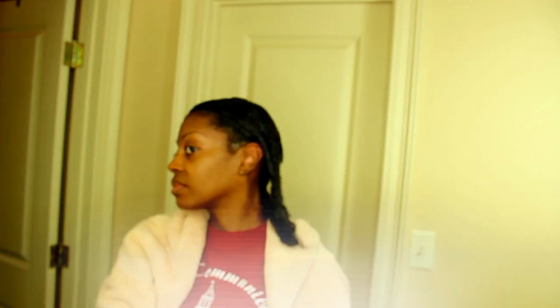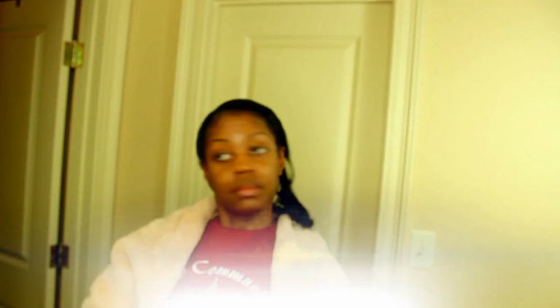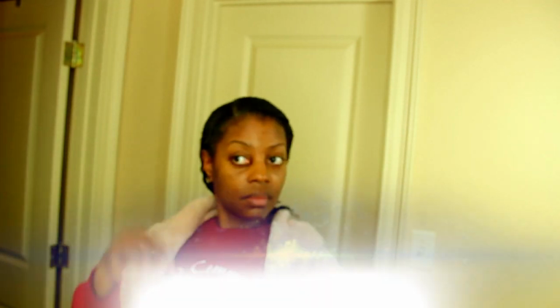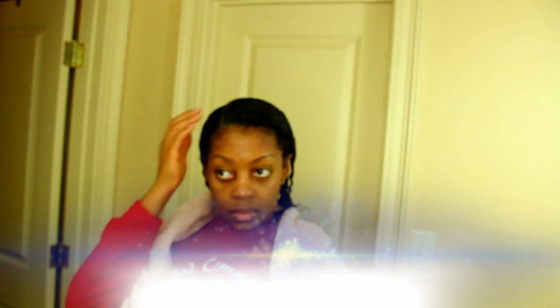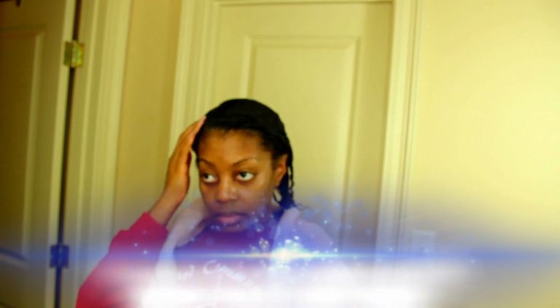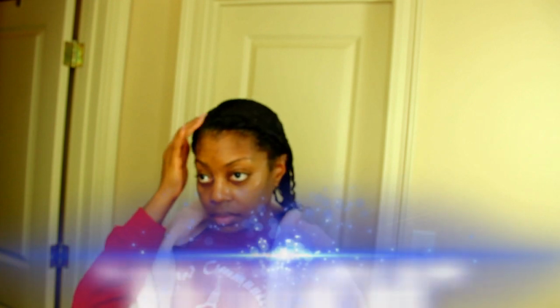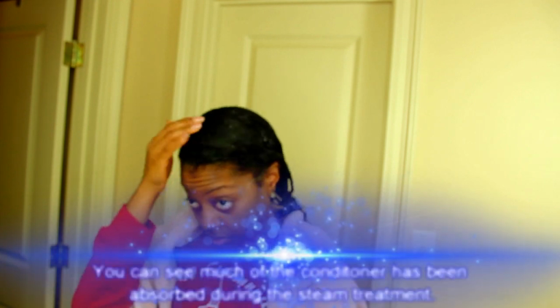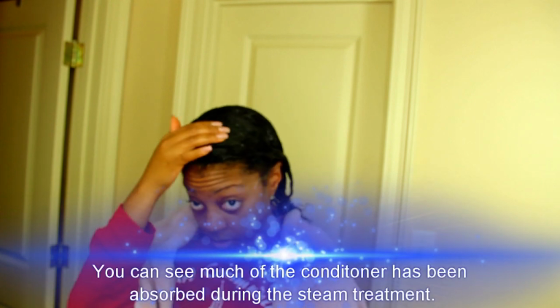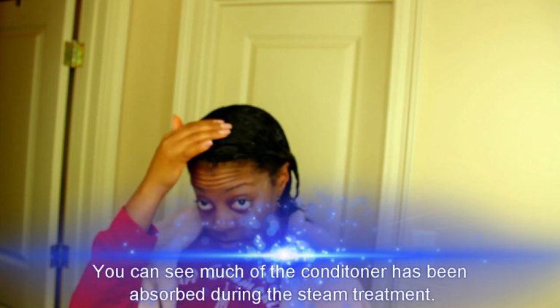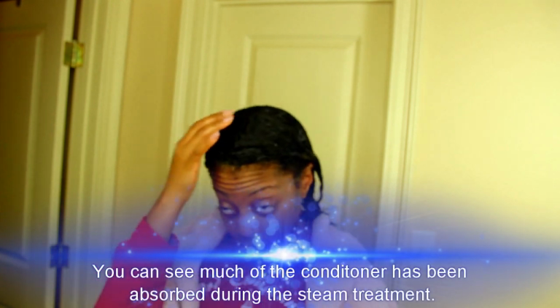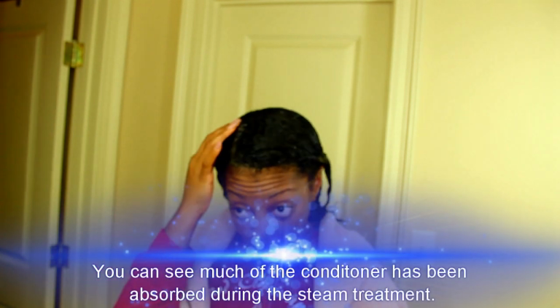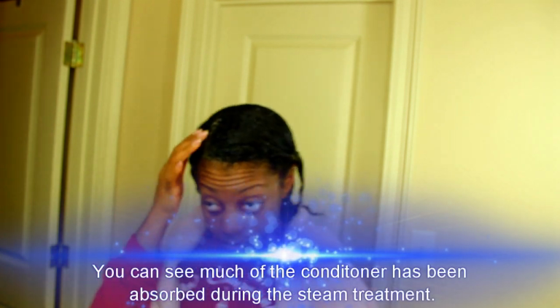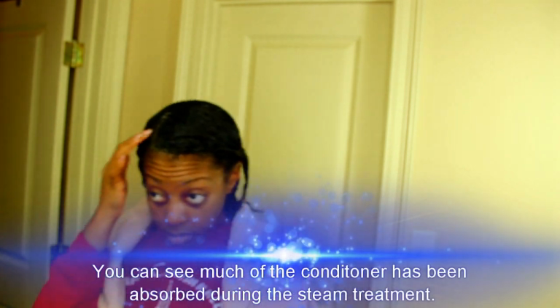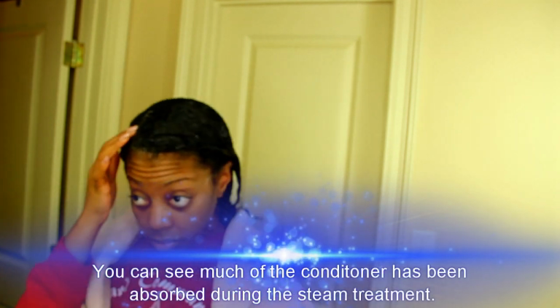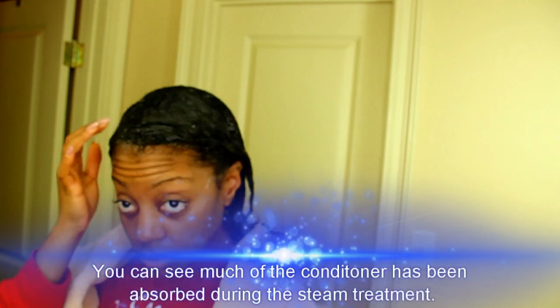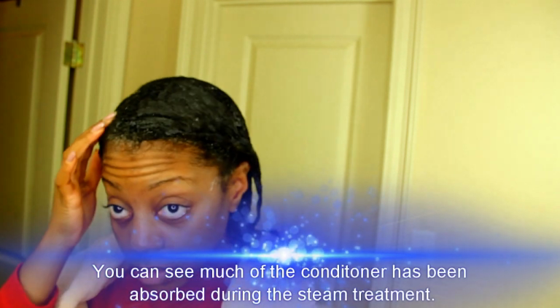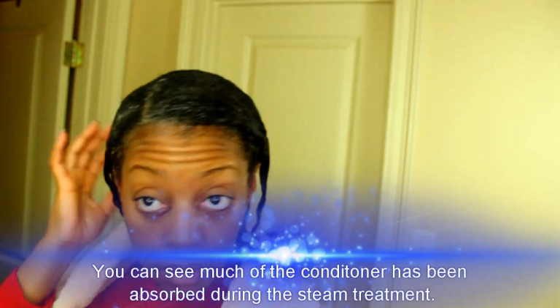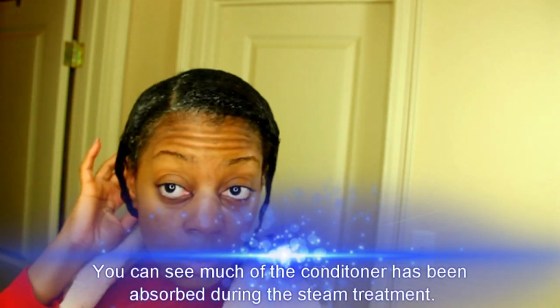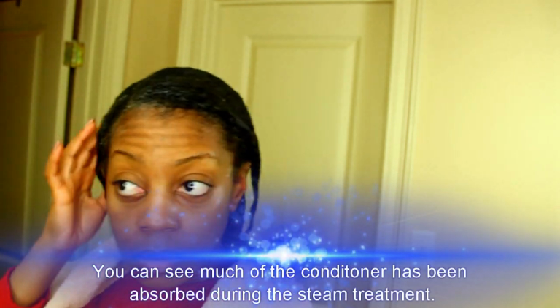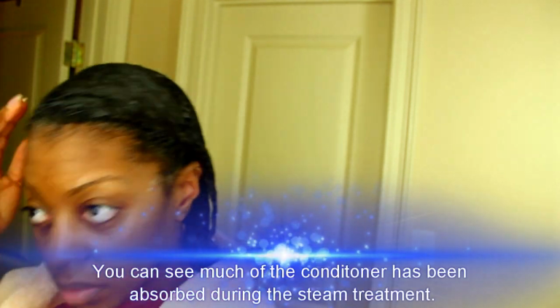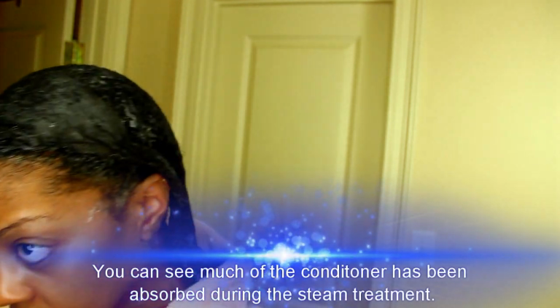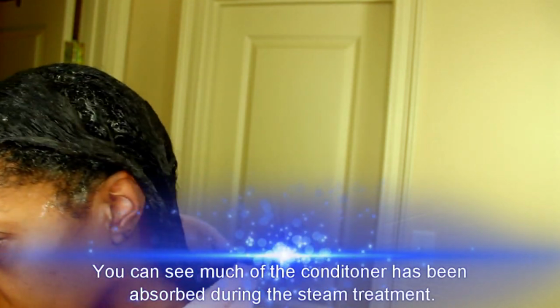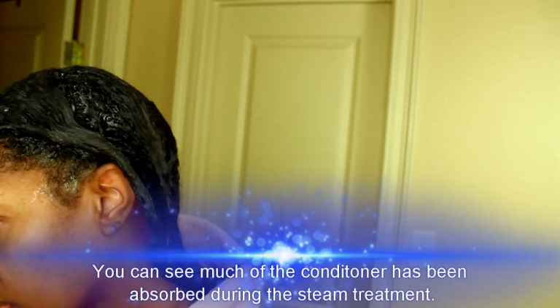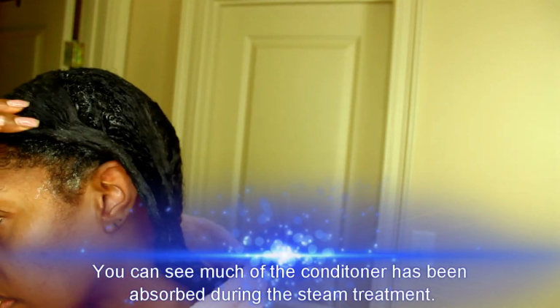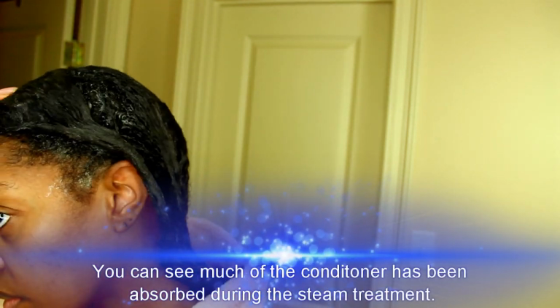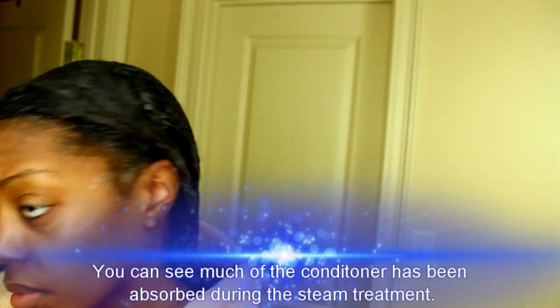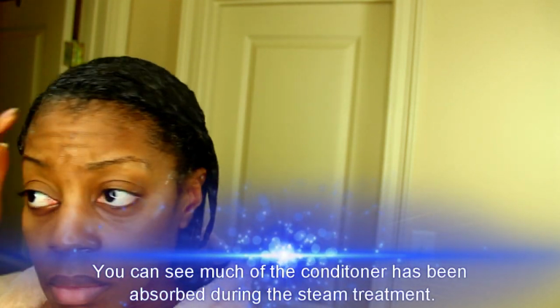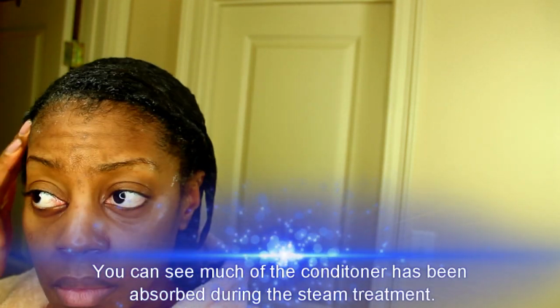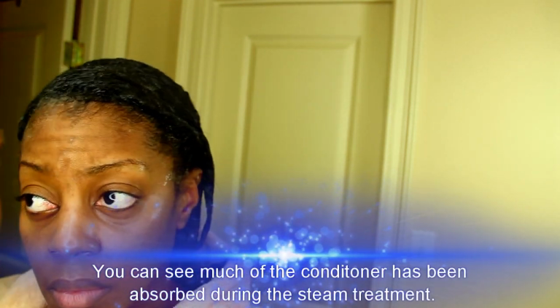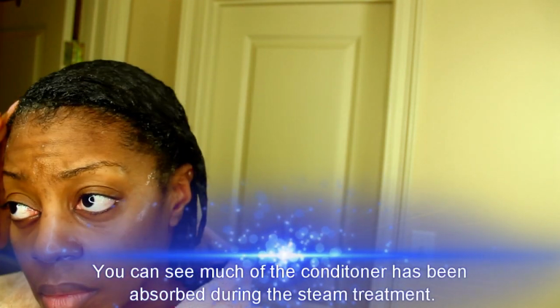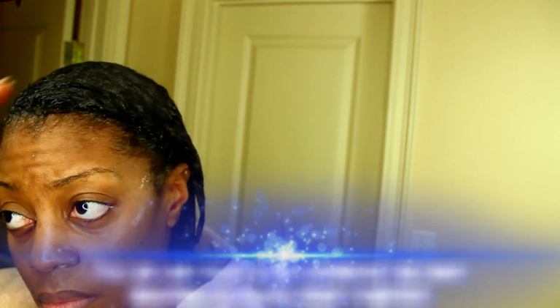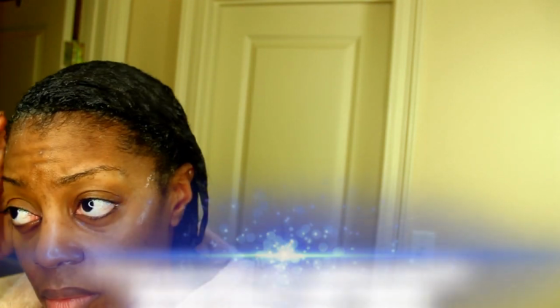You can see that the steam treatment caused much of the conditioner to be absorbed into the hair.